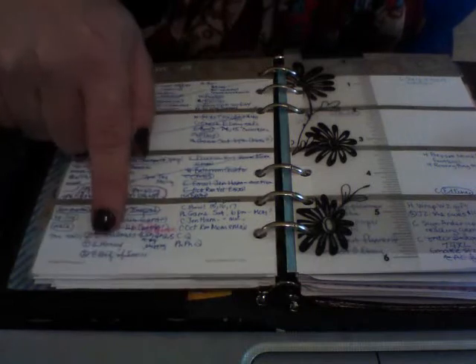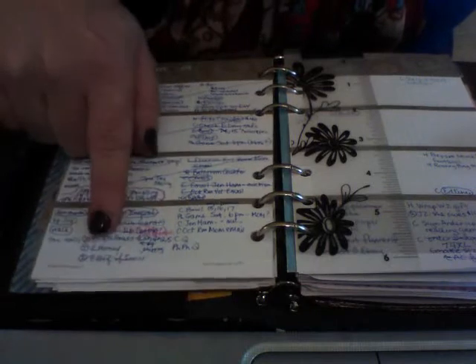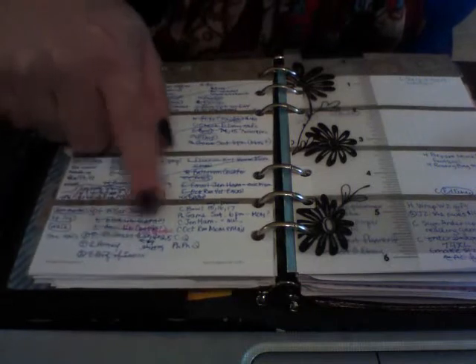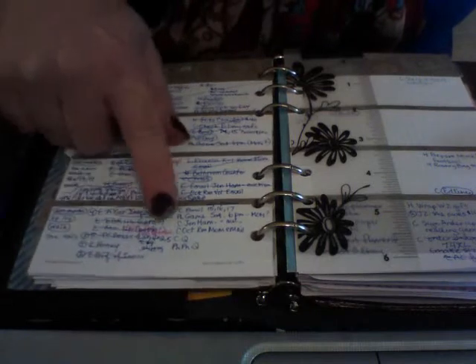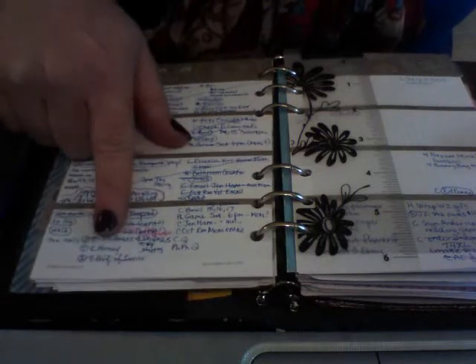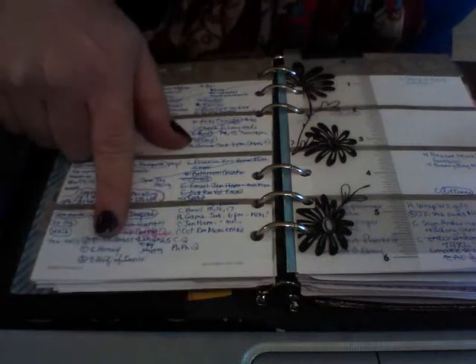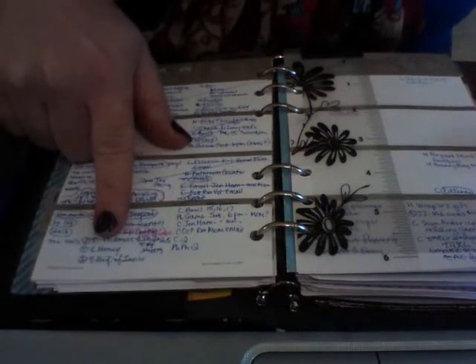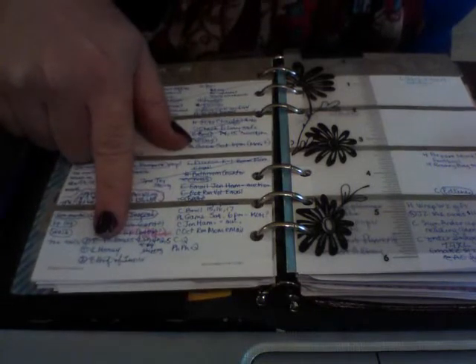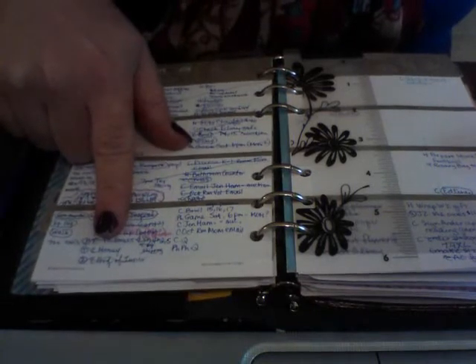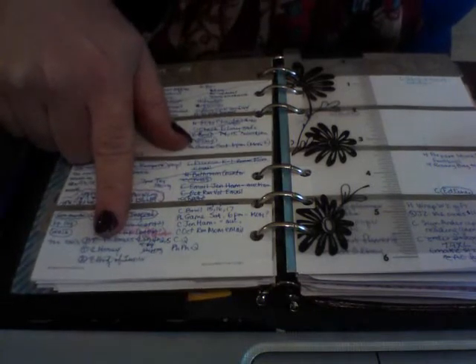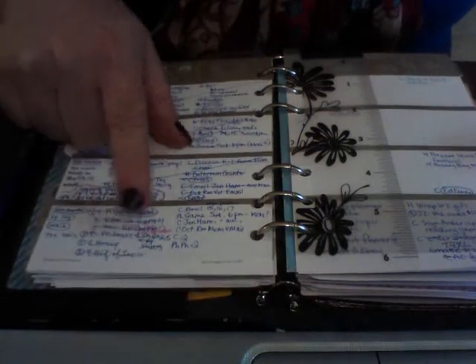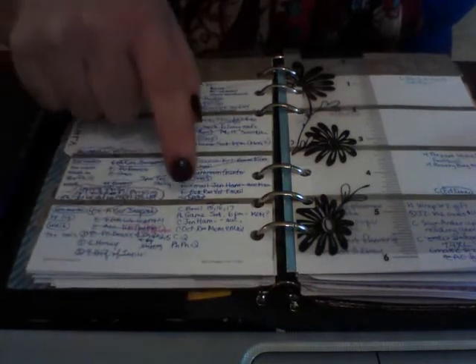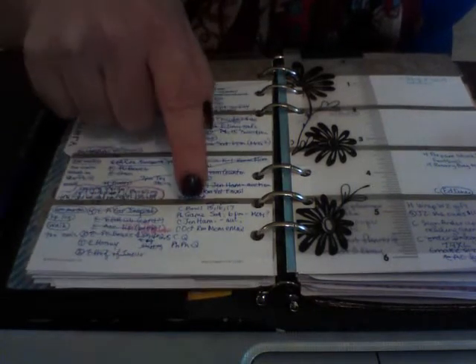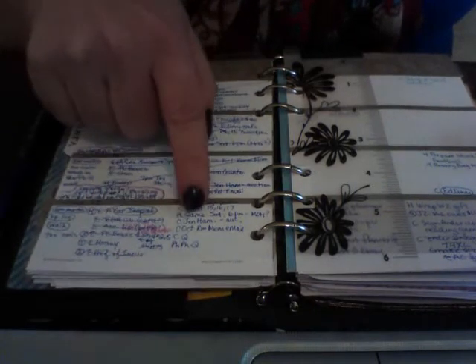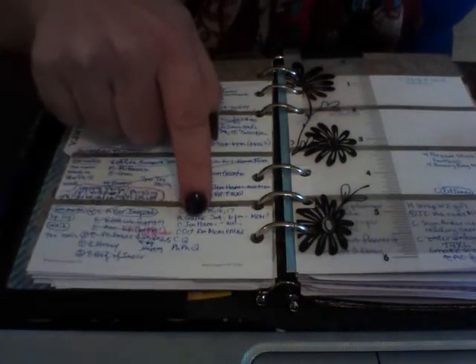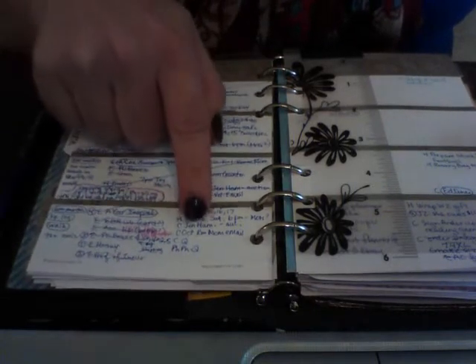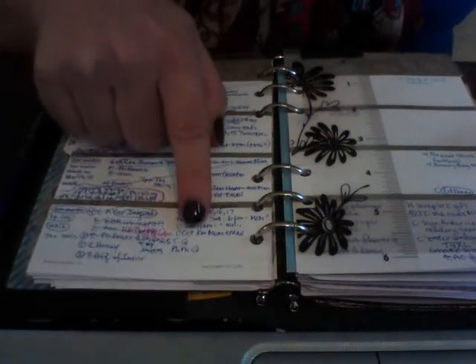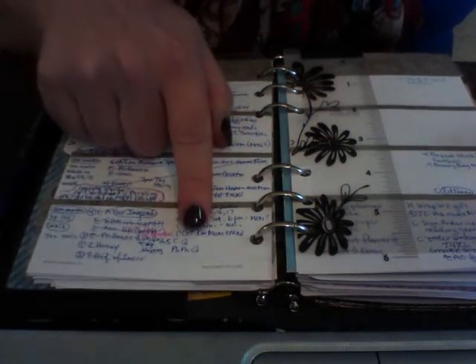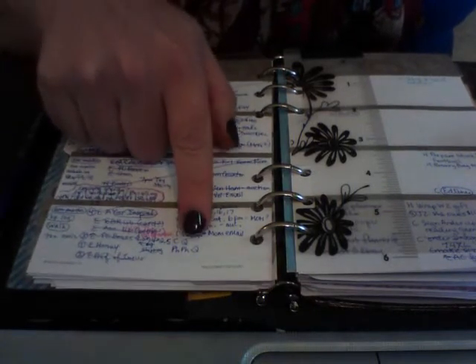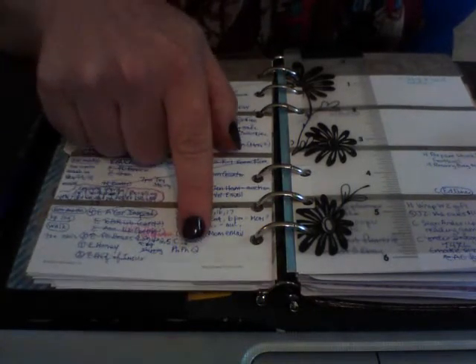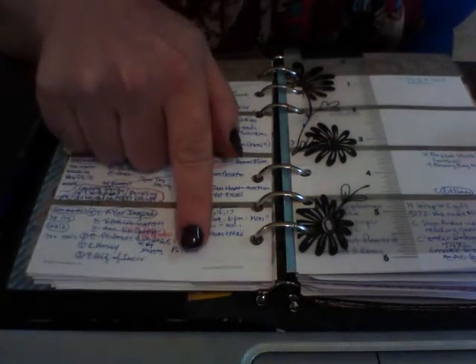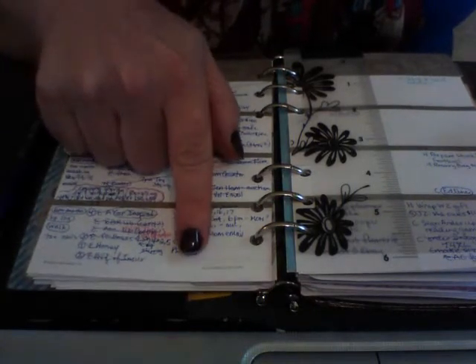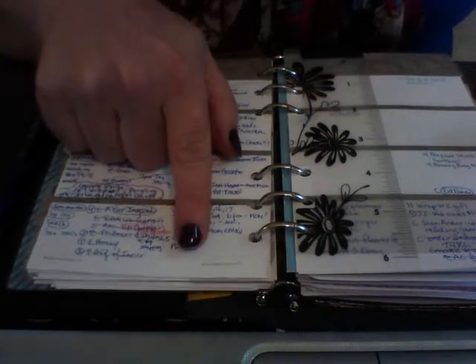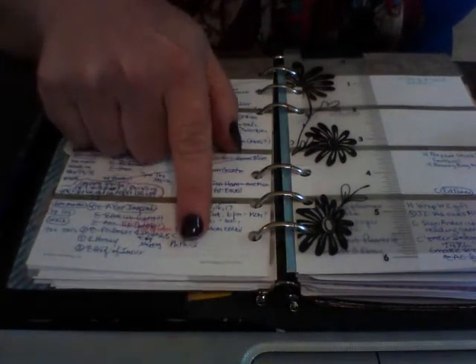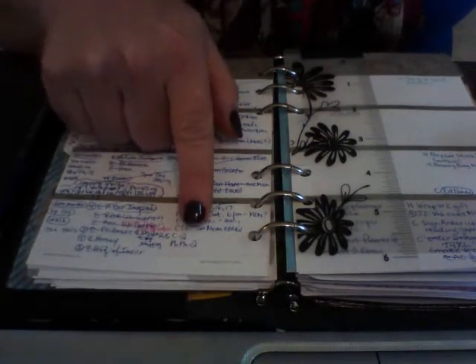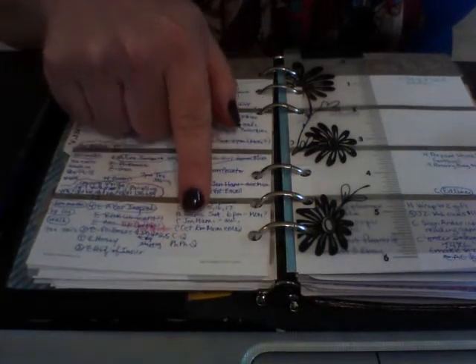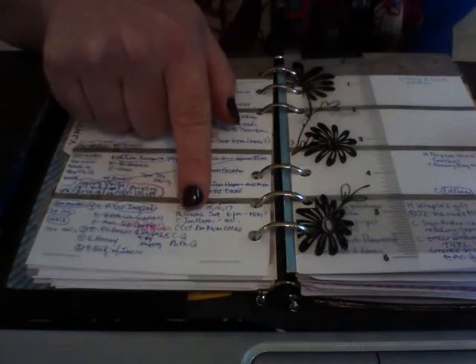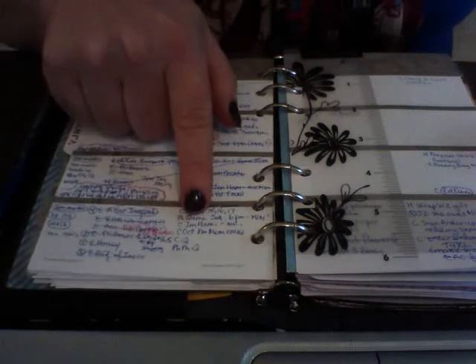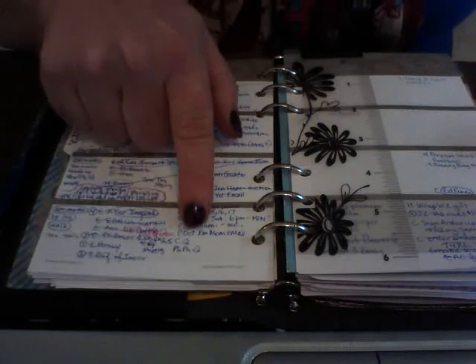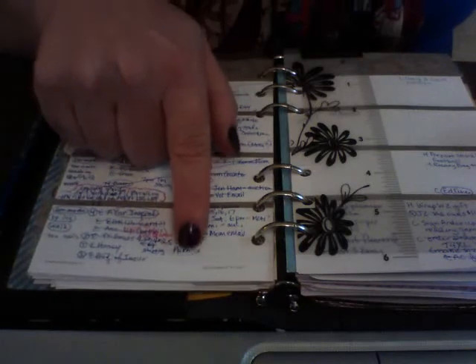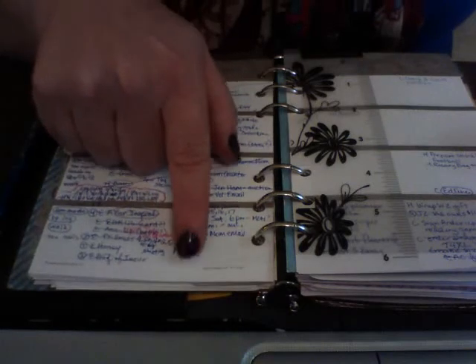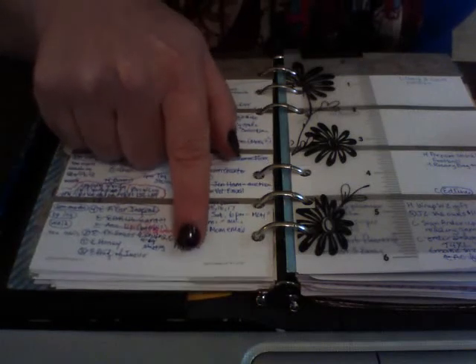I went ahead and numbered them in the order I was going to do the errands, and I did that very early this morning. Just numbered them, knocked them out this morning. And now I have a list of things that I need to take care of at home today.